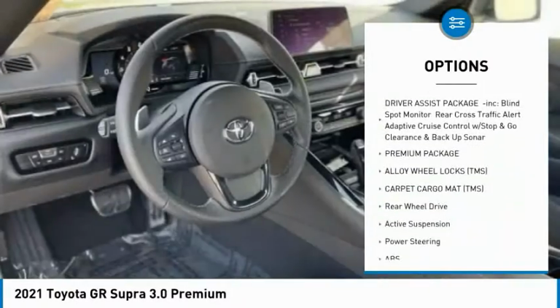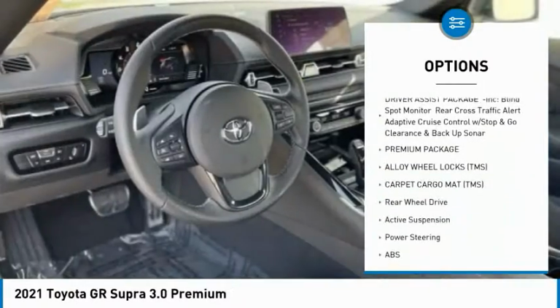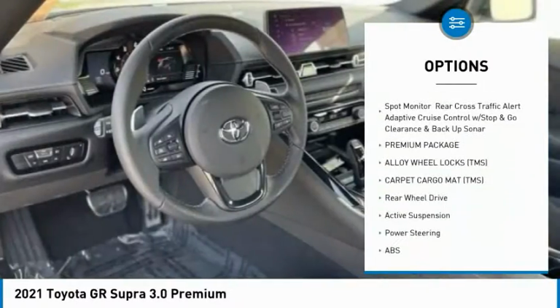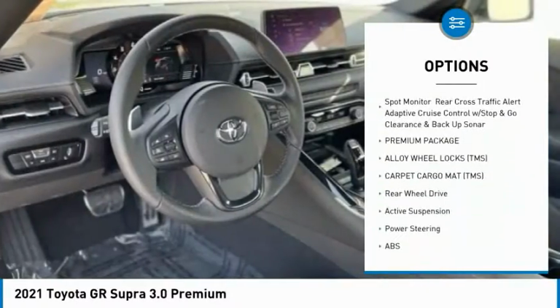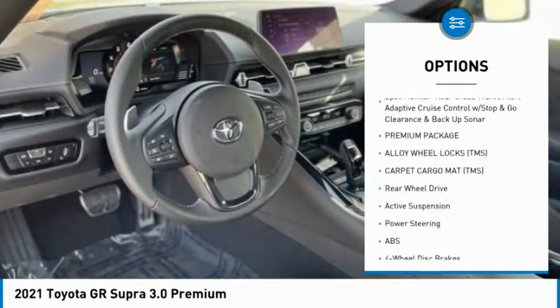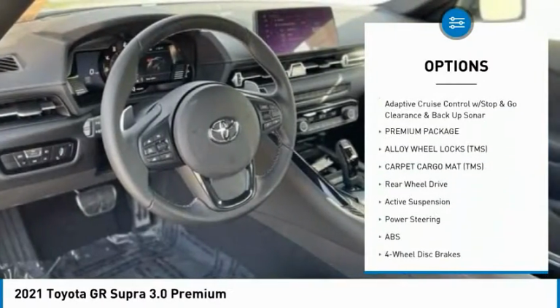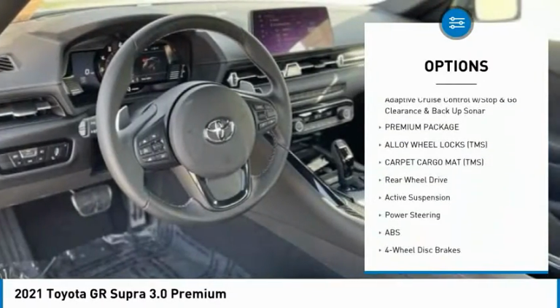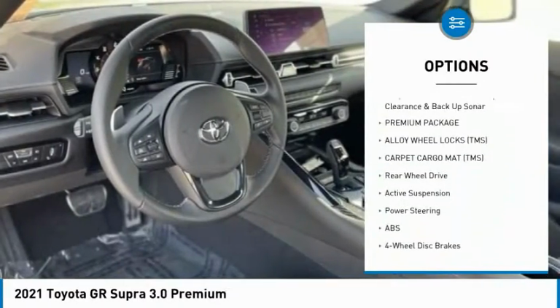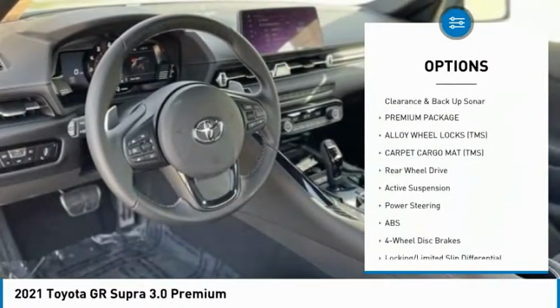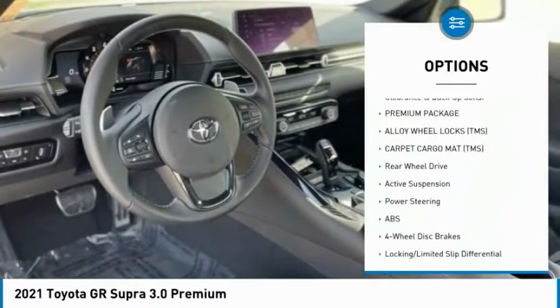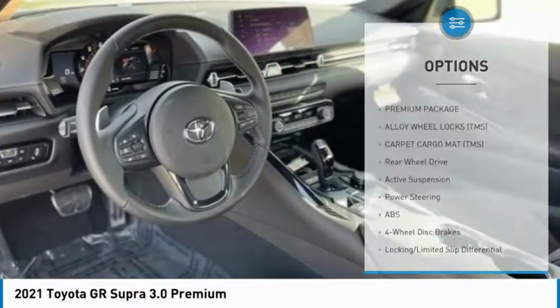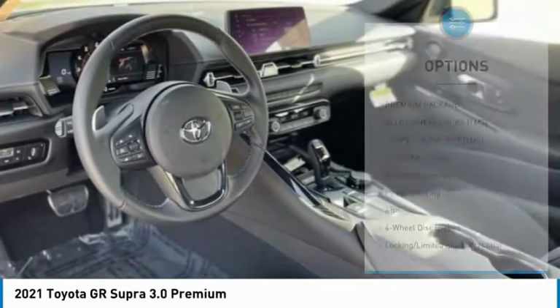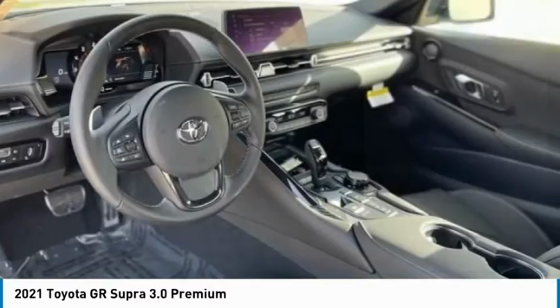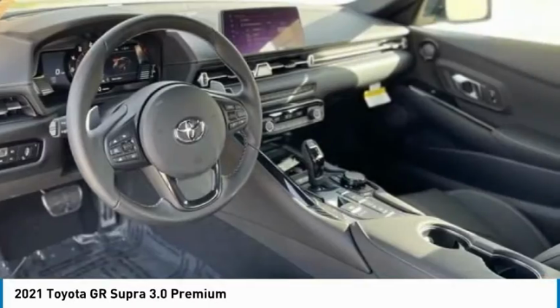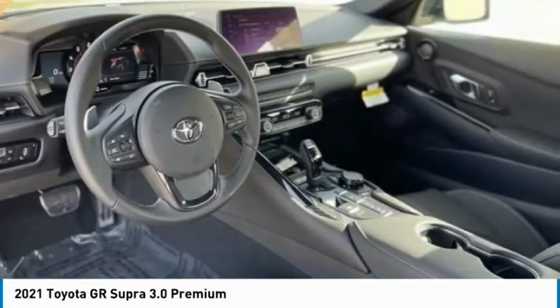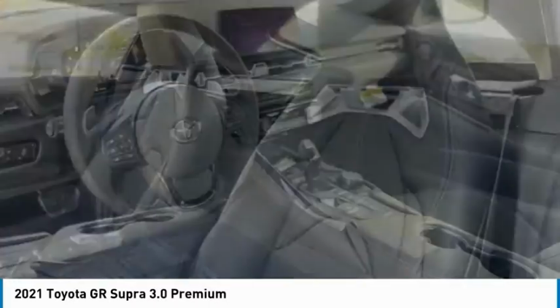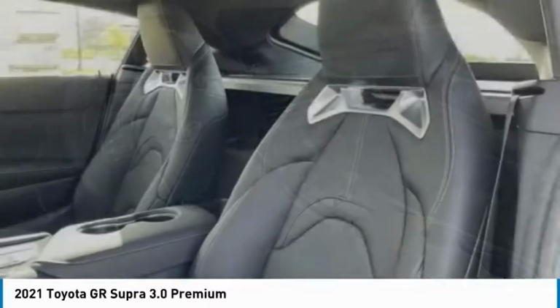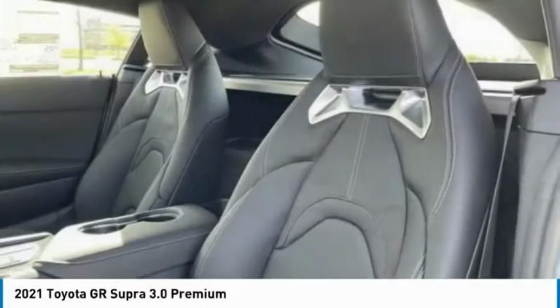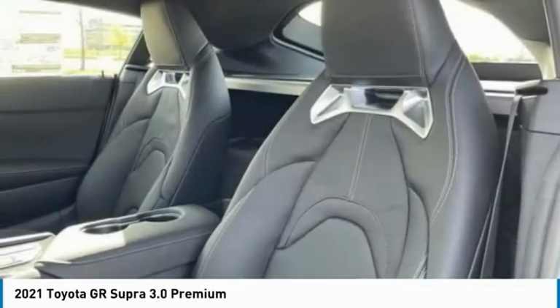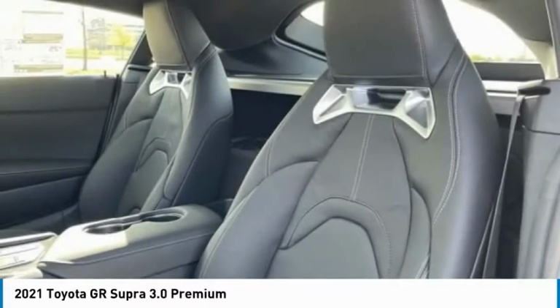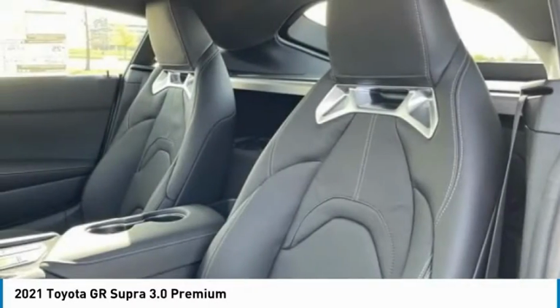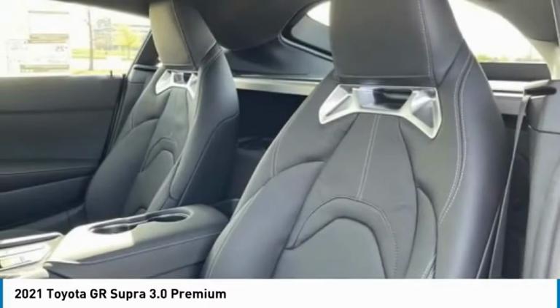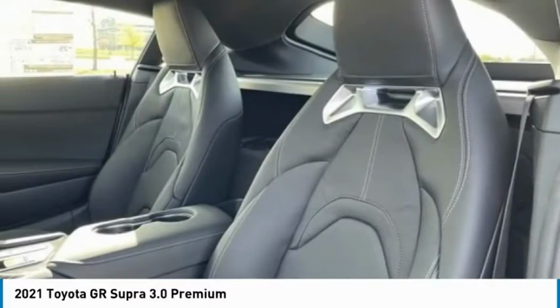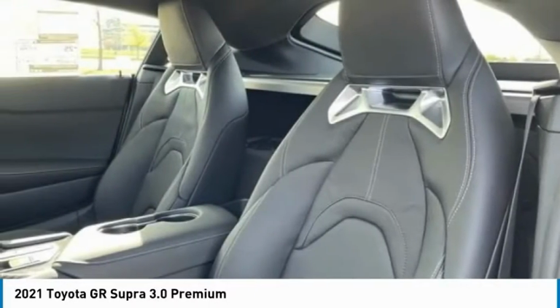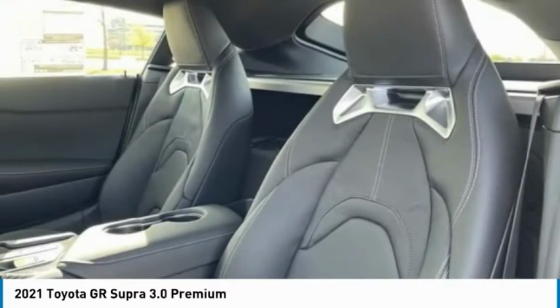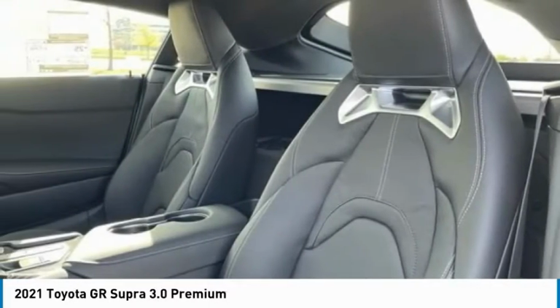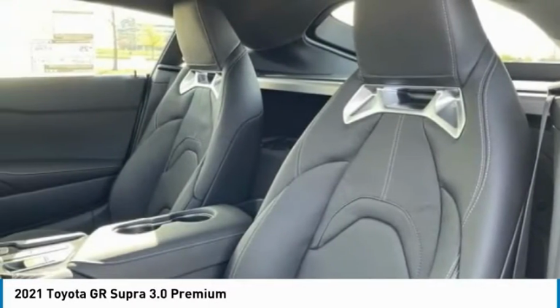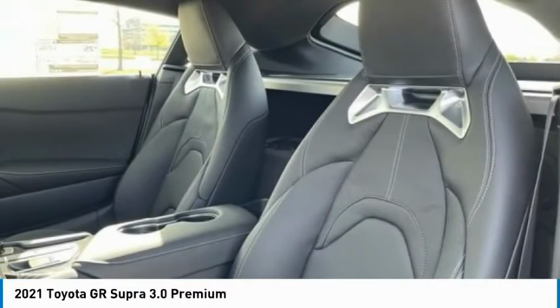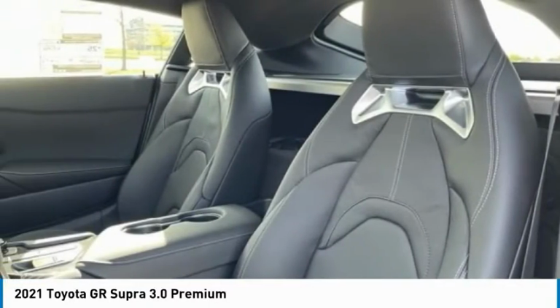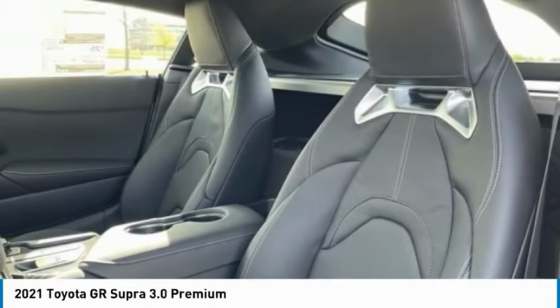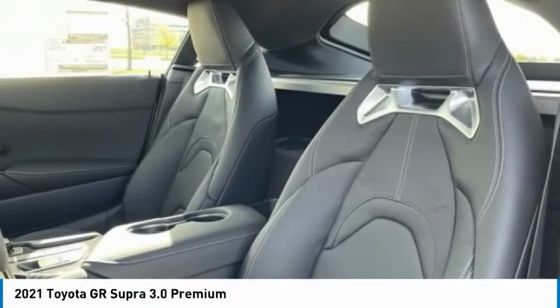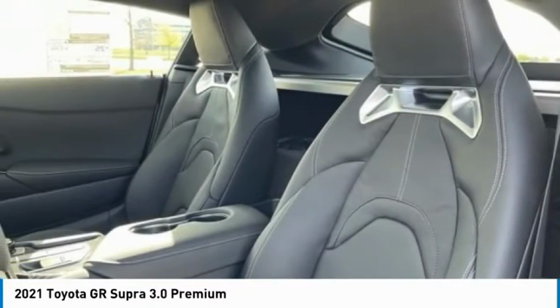Stability control, daytime running lights, engine immobilizer, and rain sensing wipers.